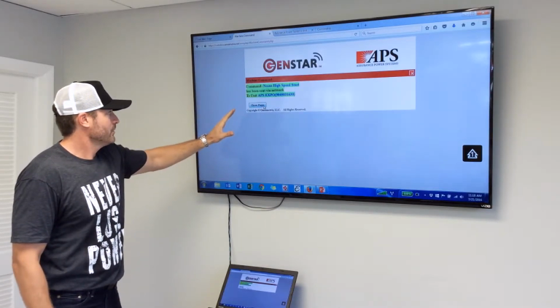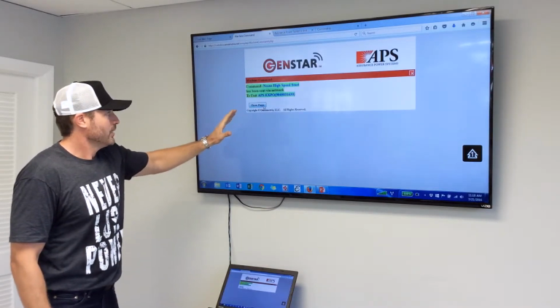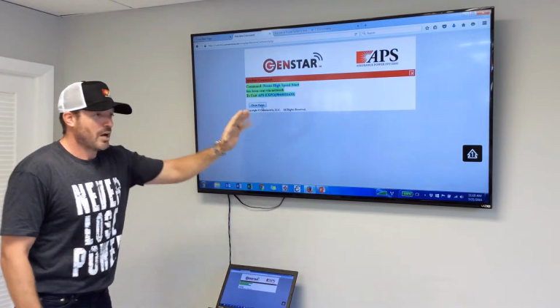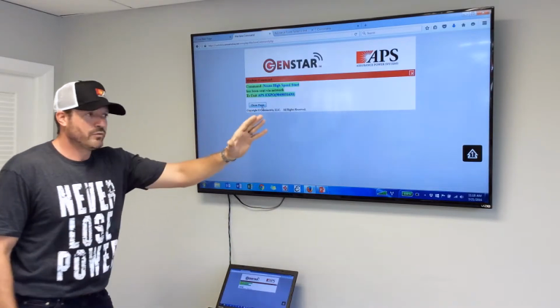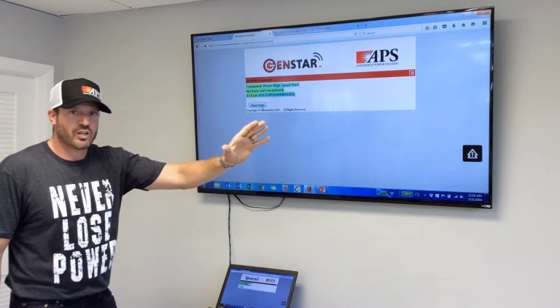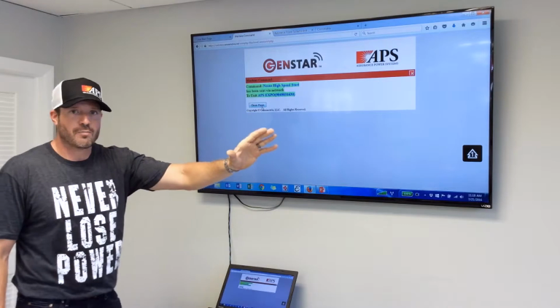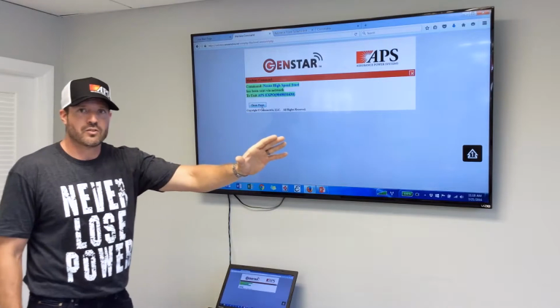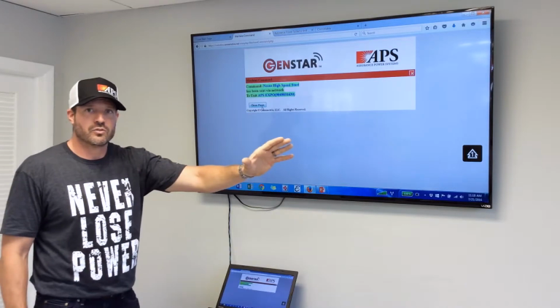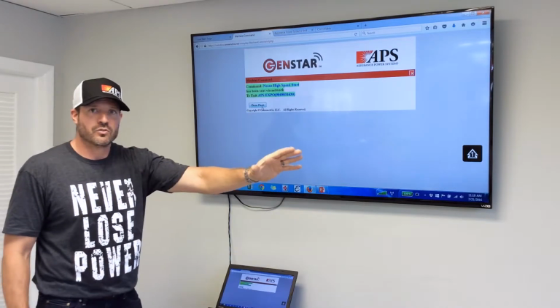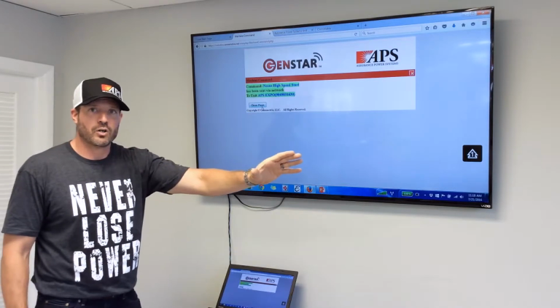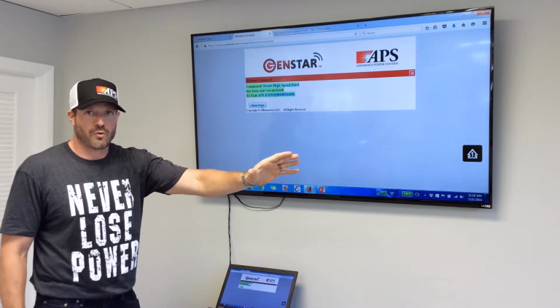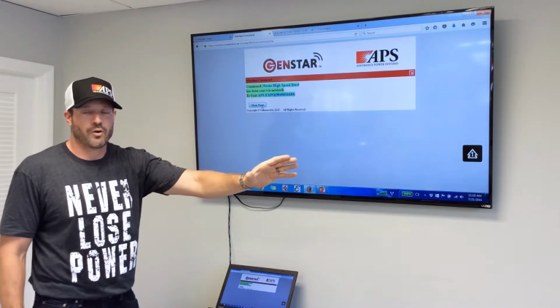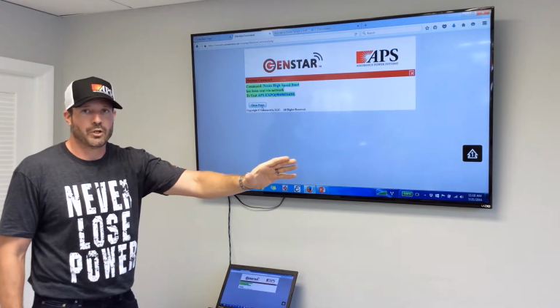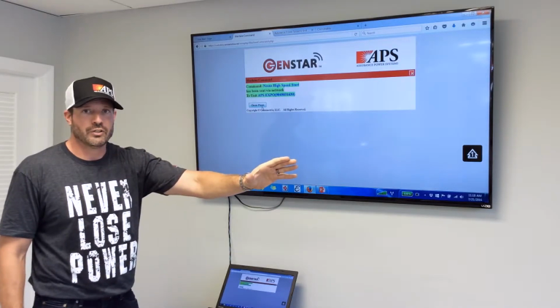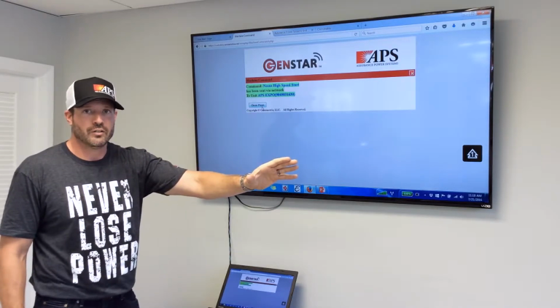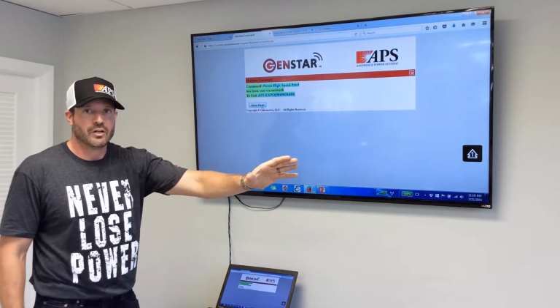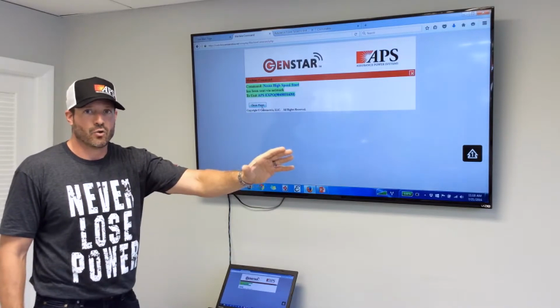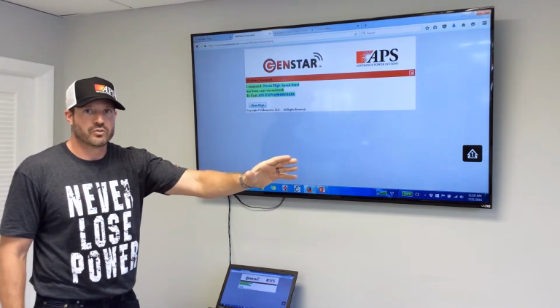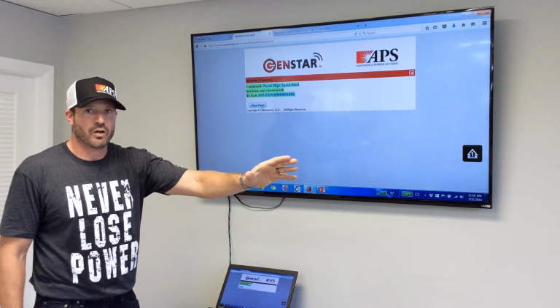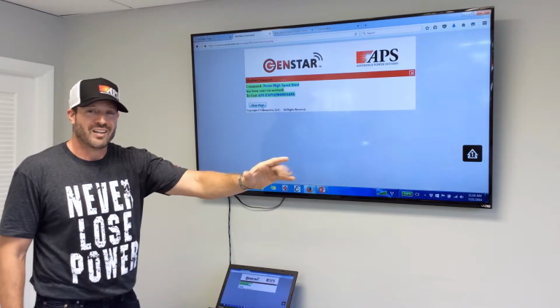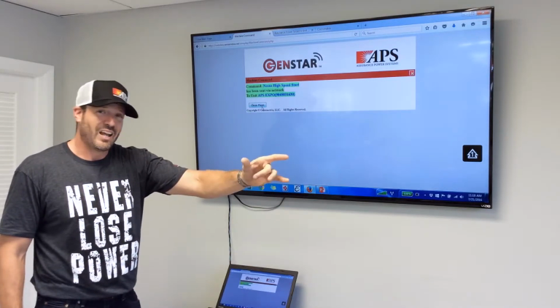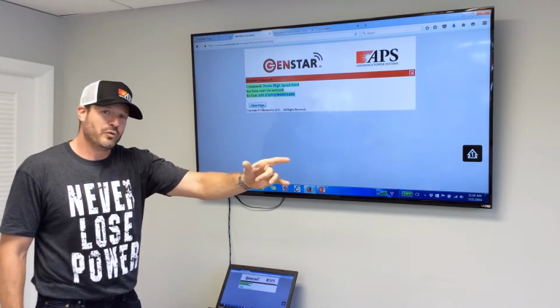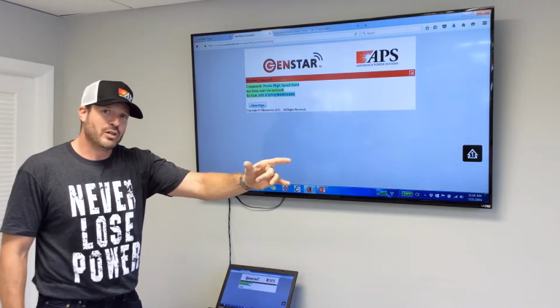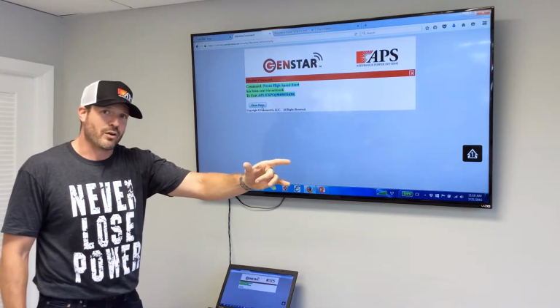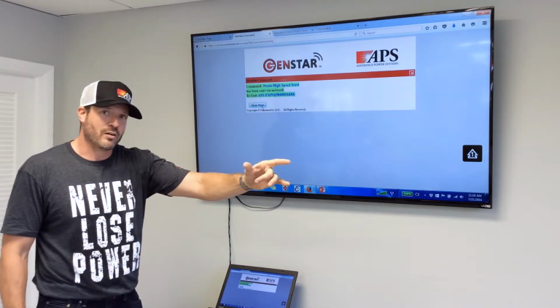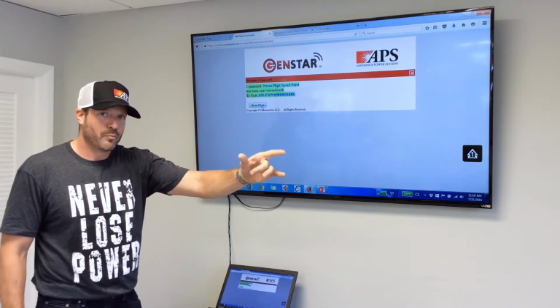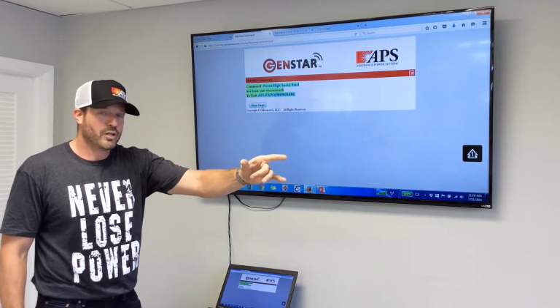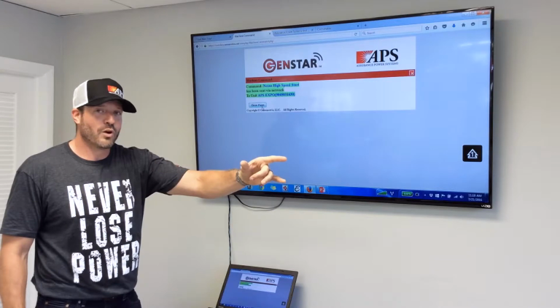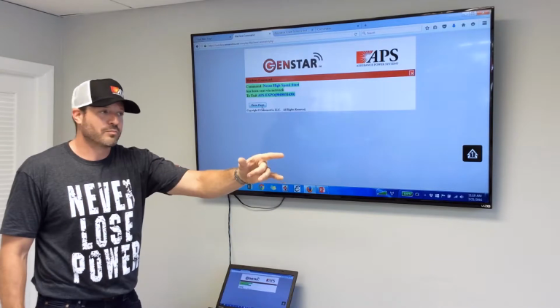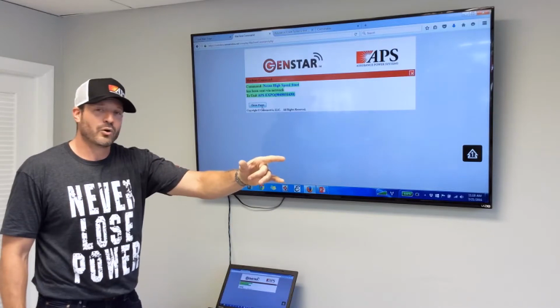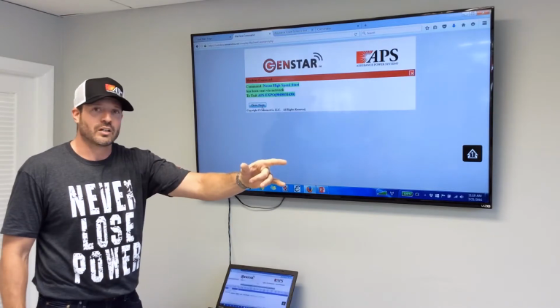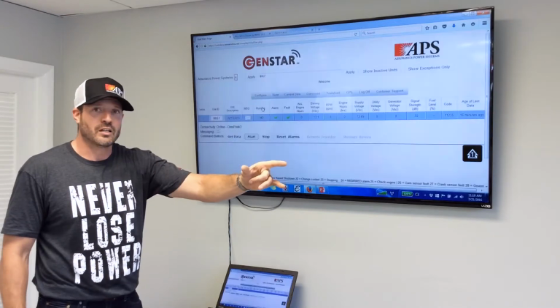And now we've just sent a command to our generator in our building here to remote start. I don't know if you can hear that or not, but it's running and purring like a kitten.